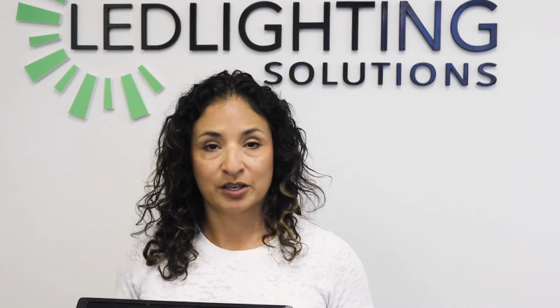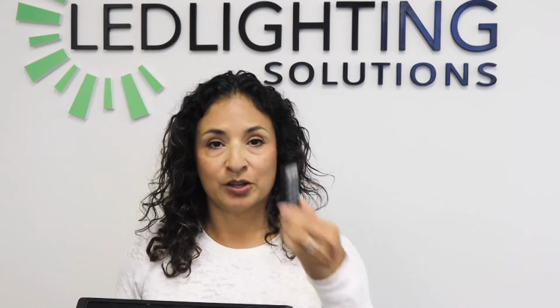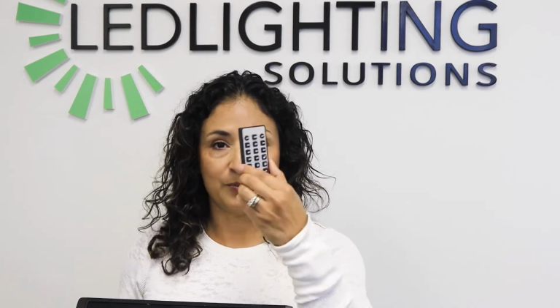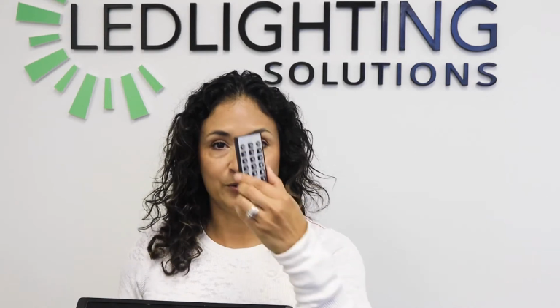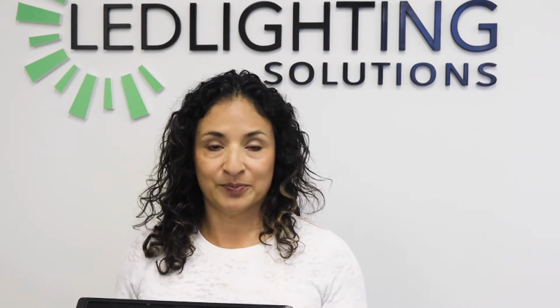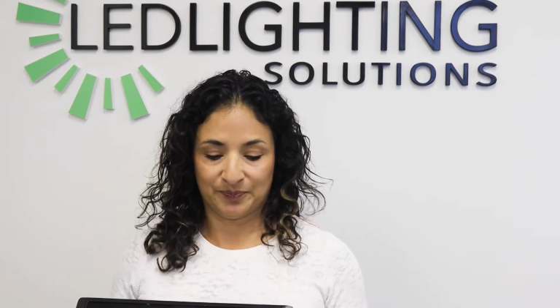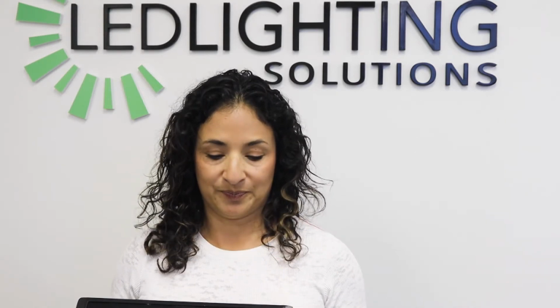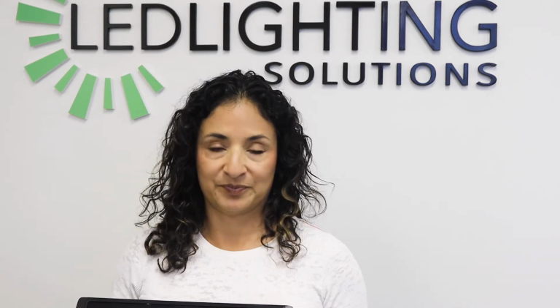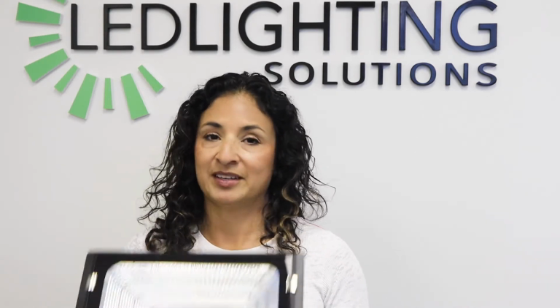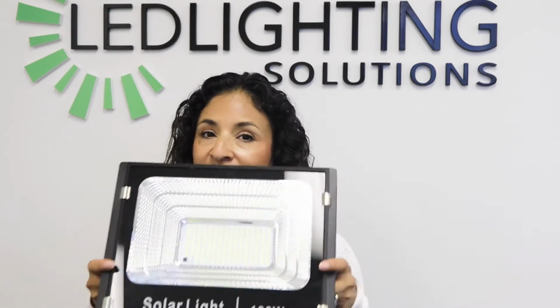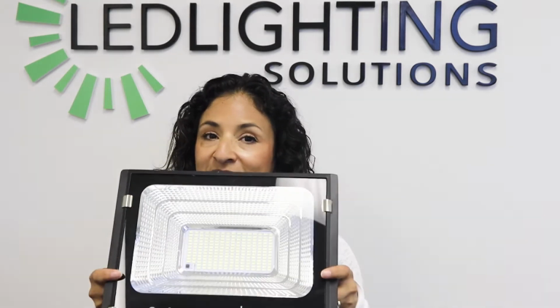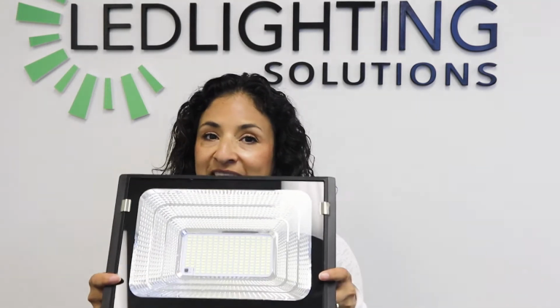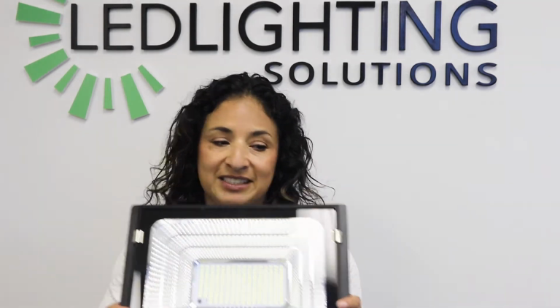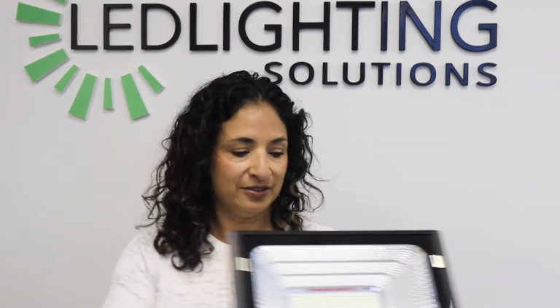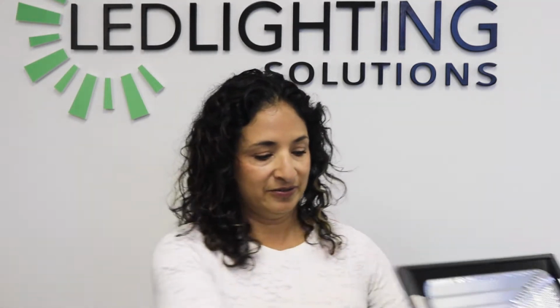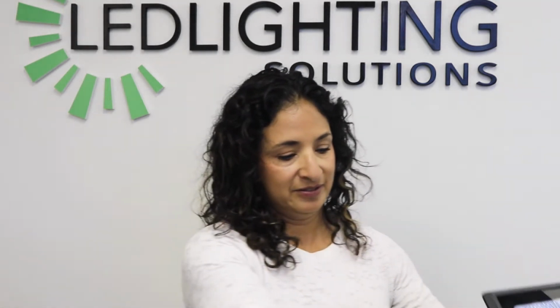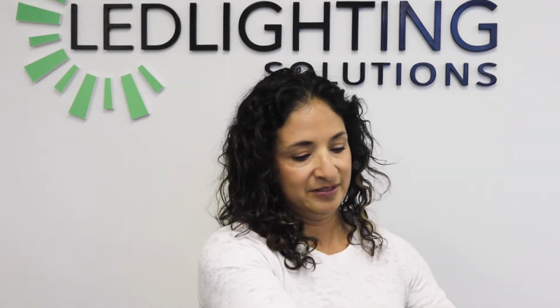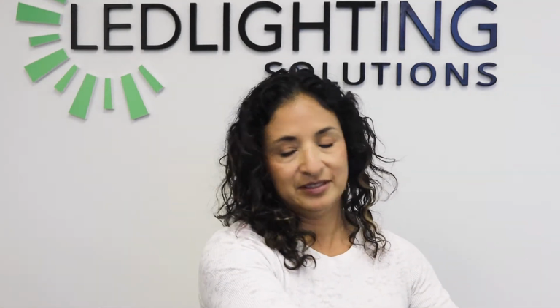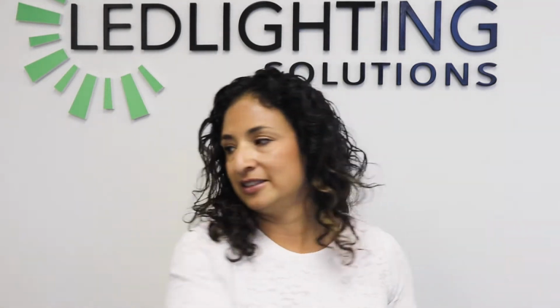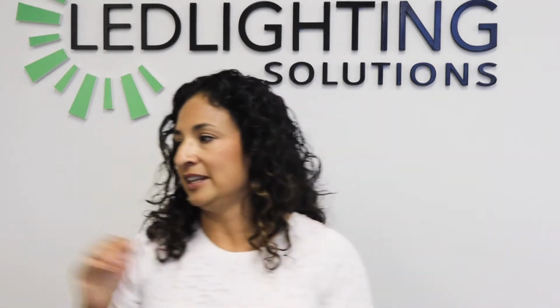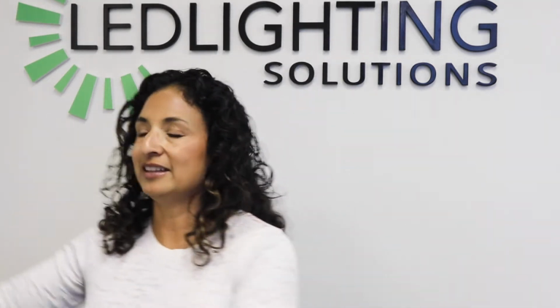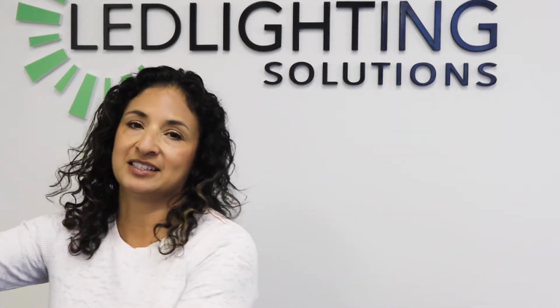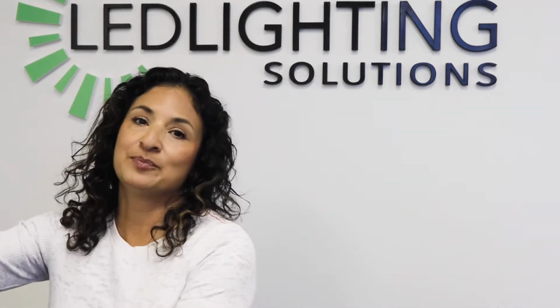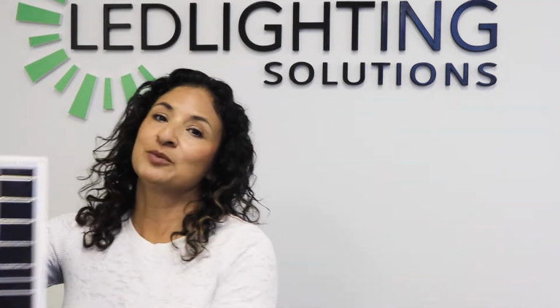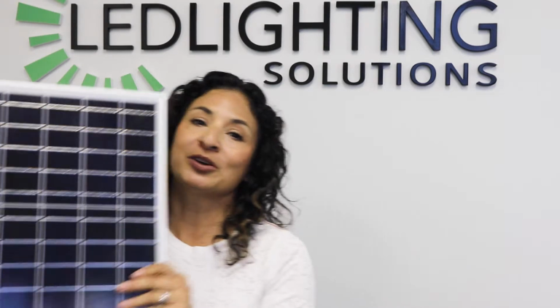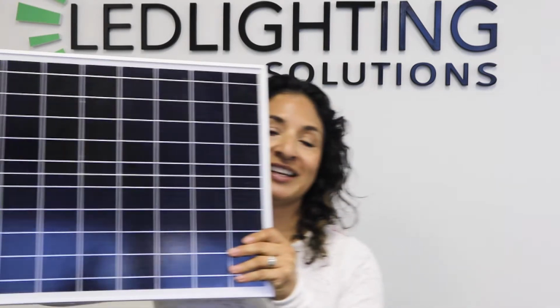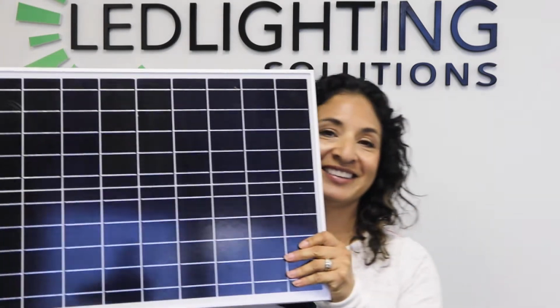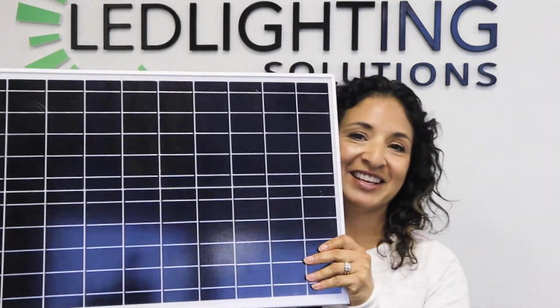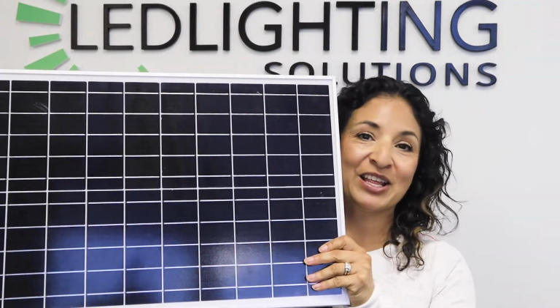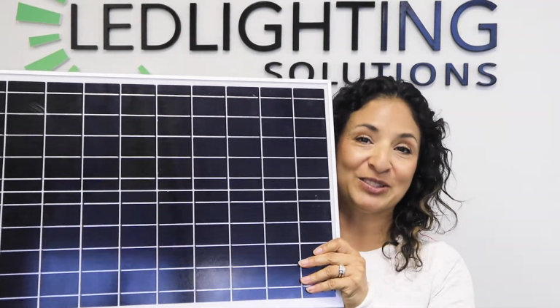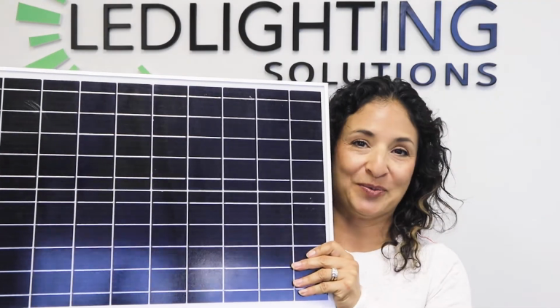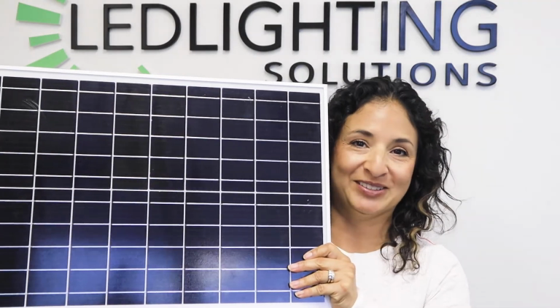You'll also find the remote, the floodlight itself, and lastly — most importantly — the solar panel.